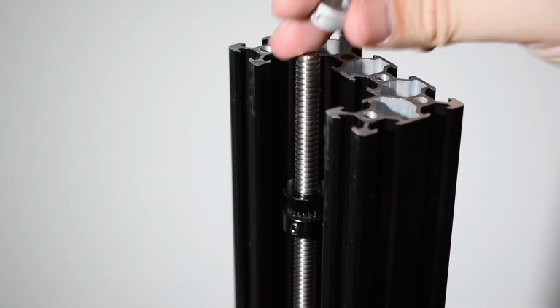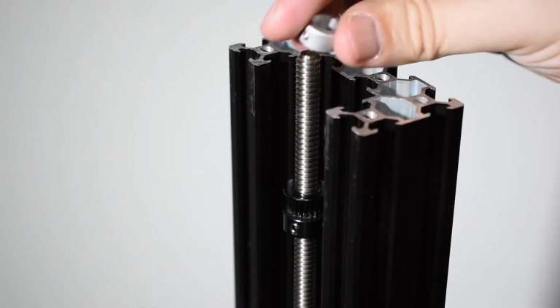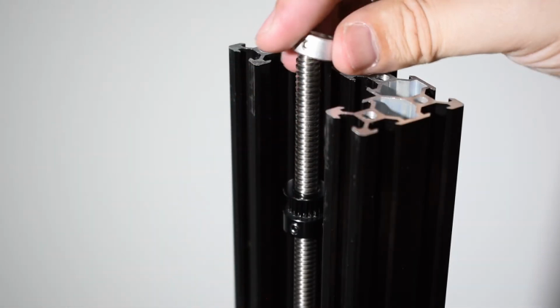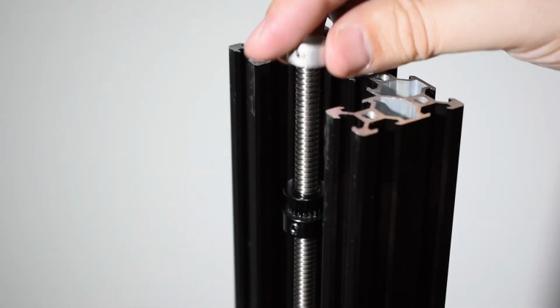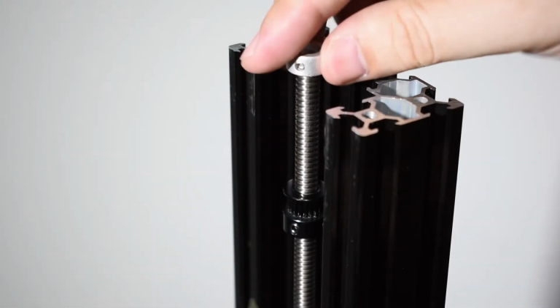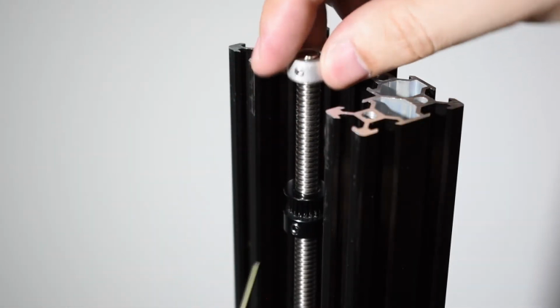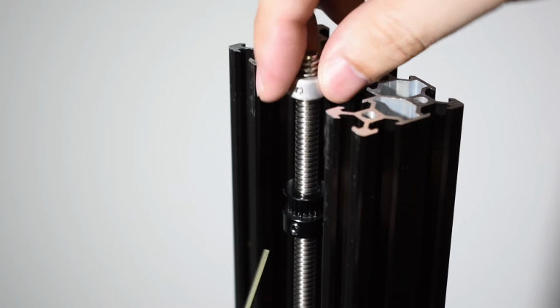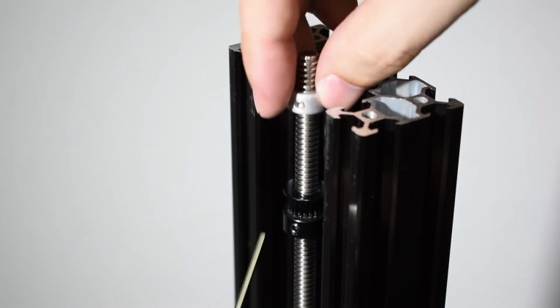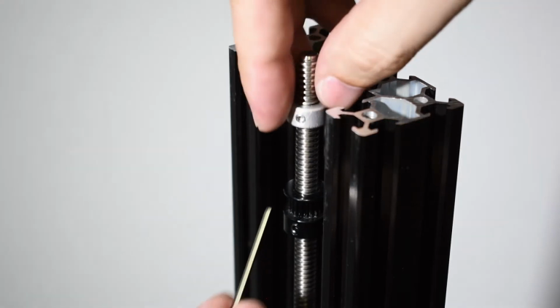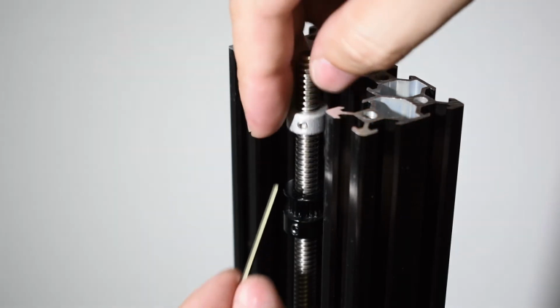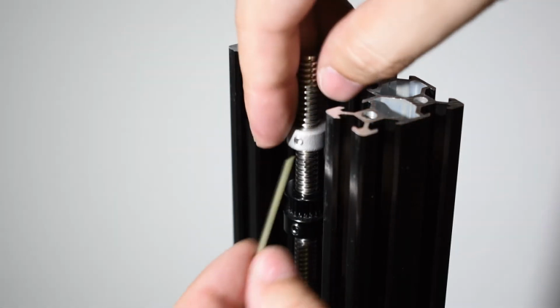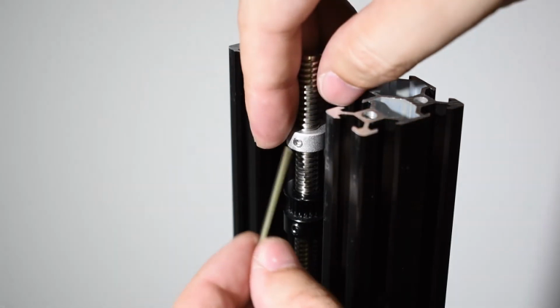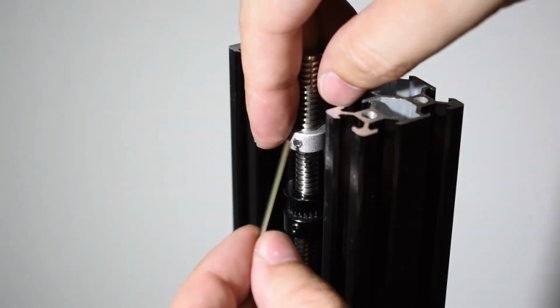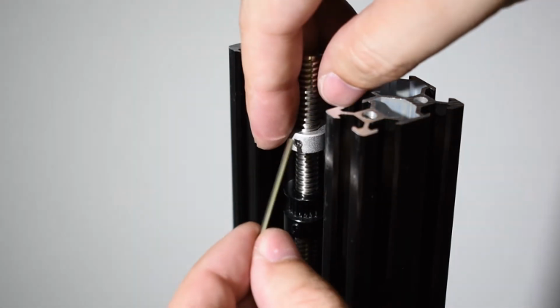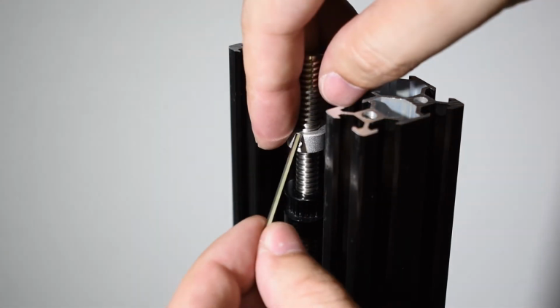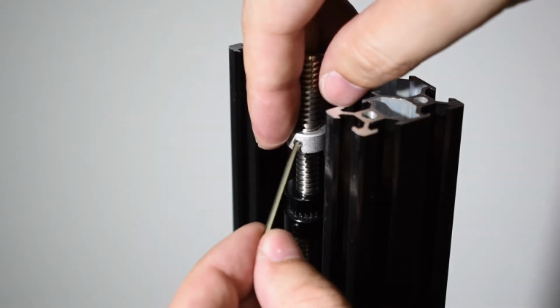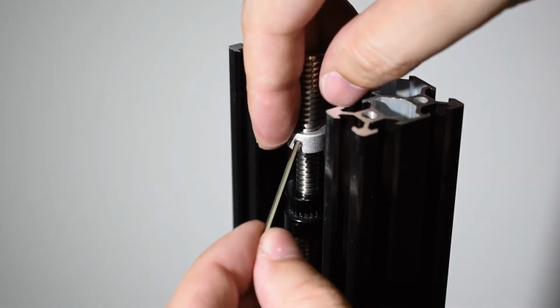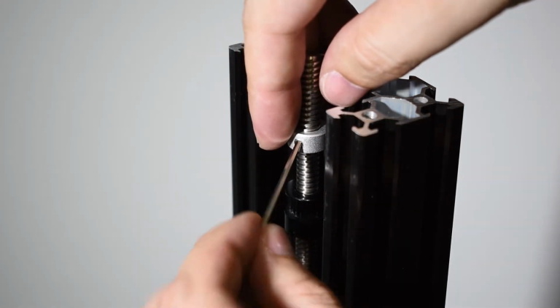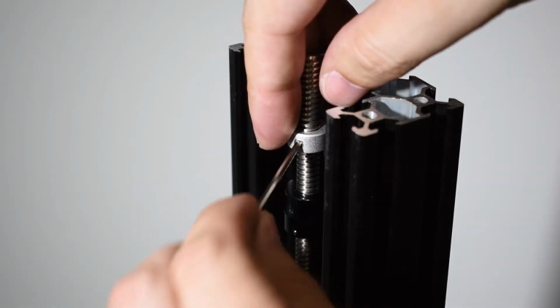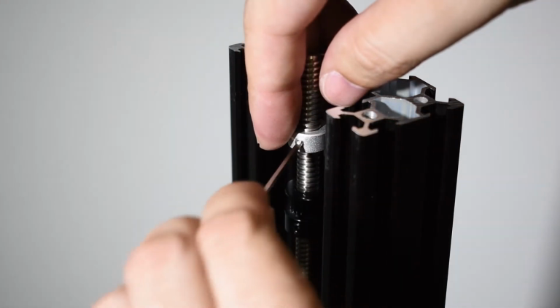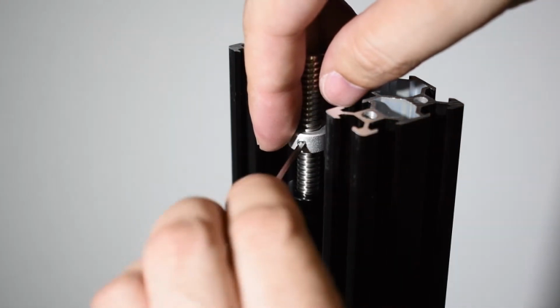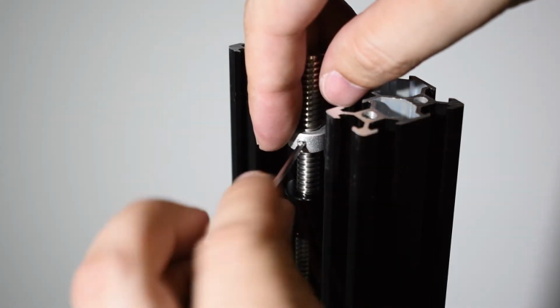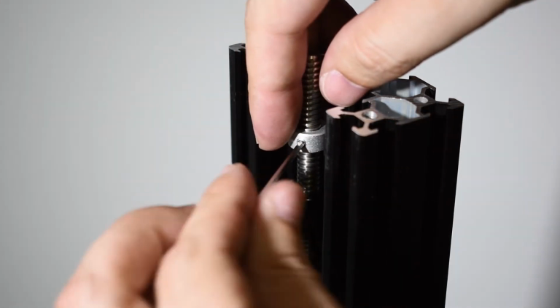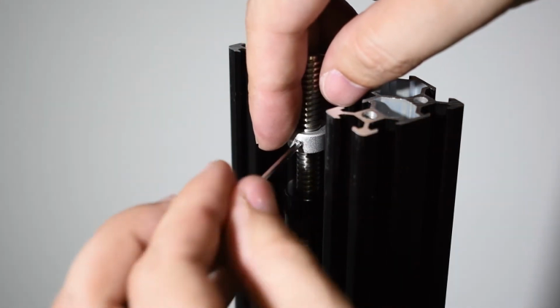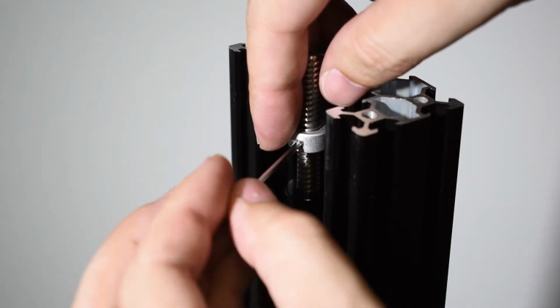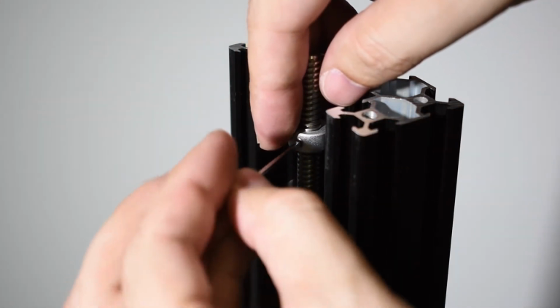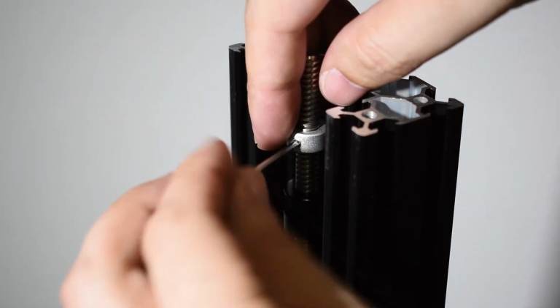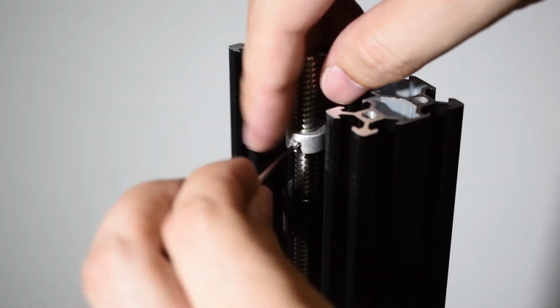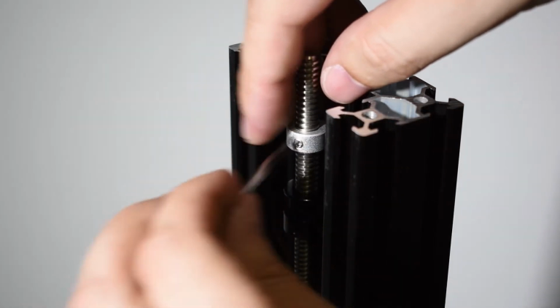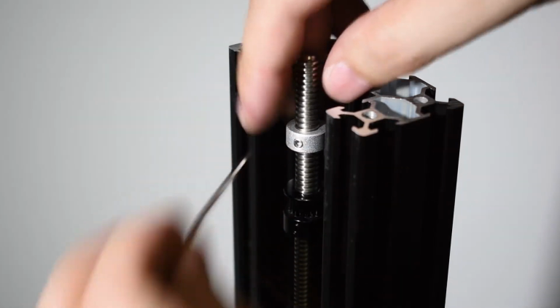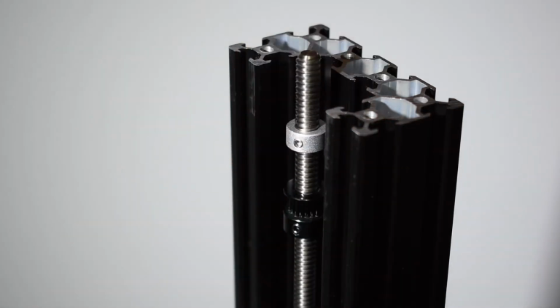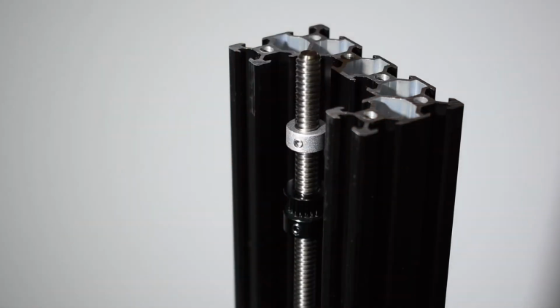Next, place the top lock collars. And don't worry about the position of these two.